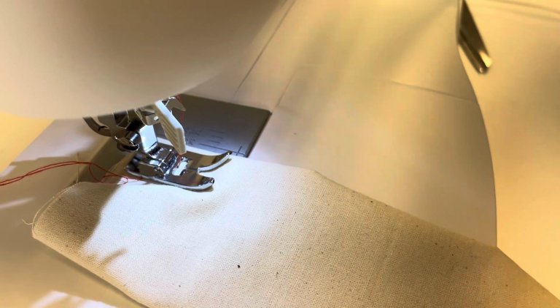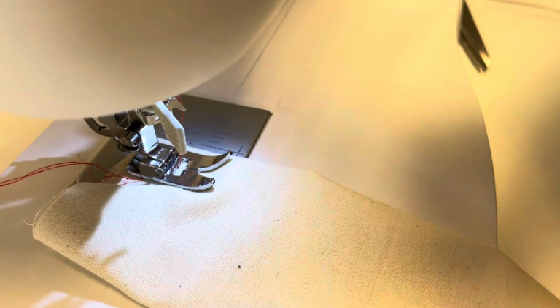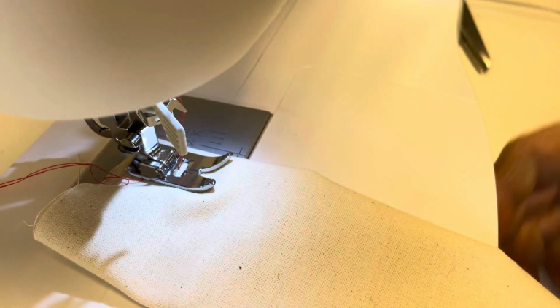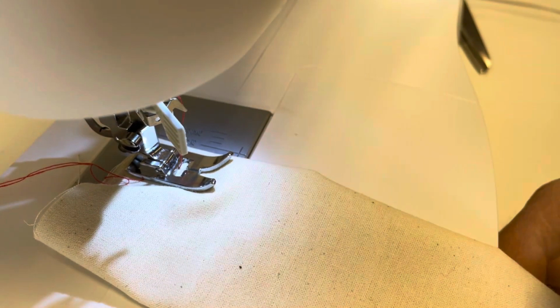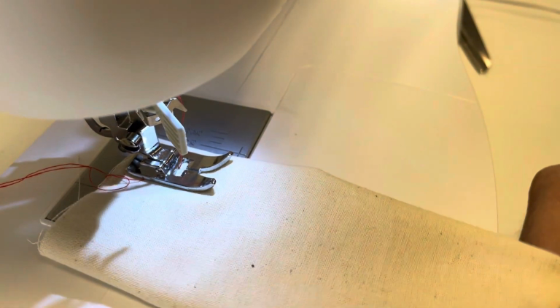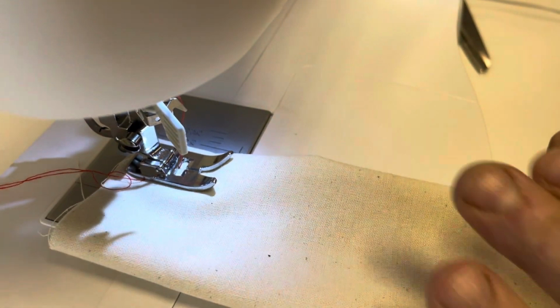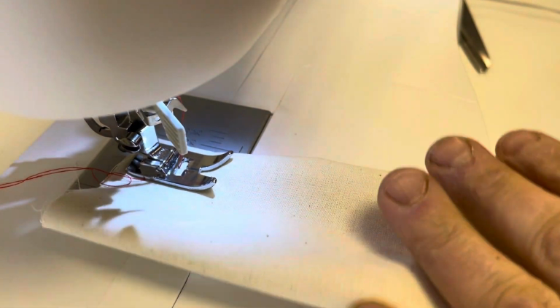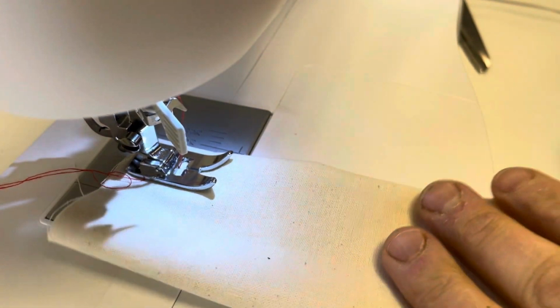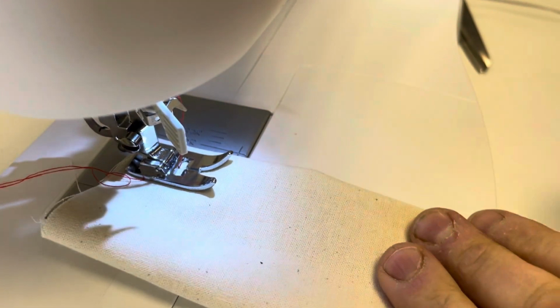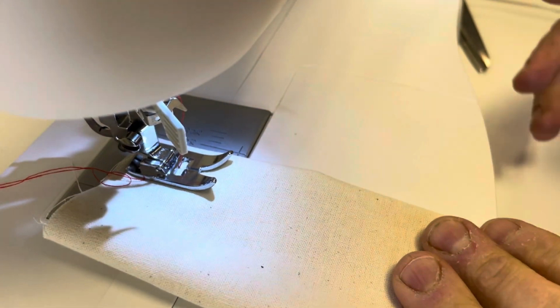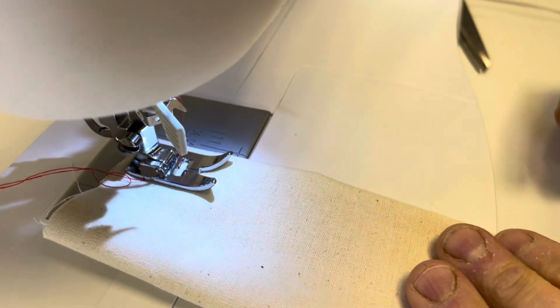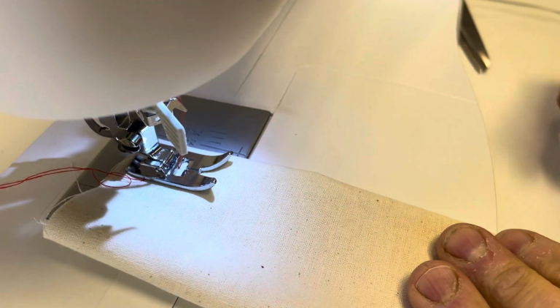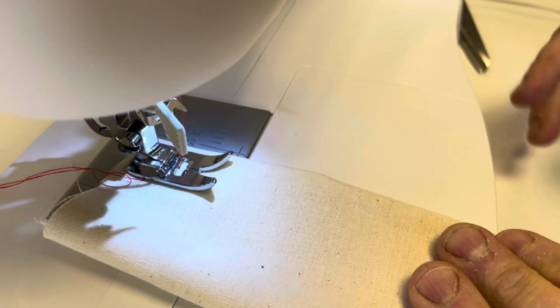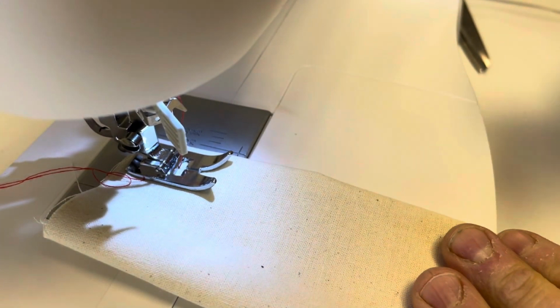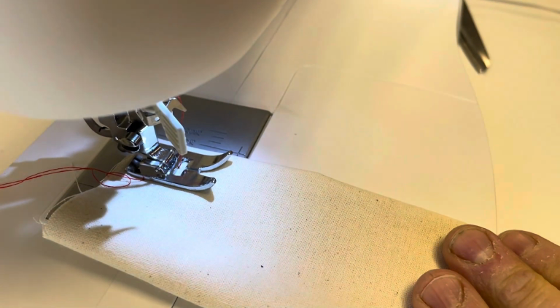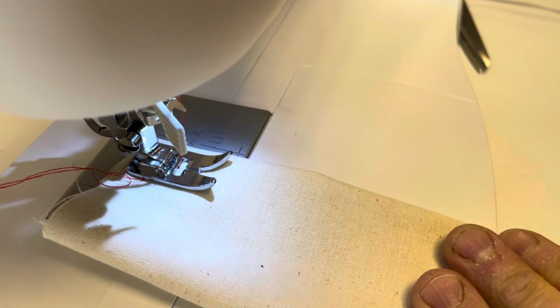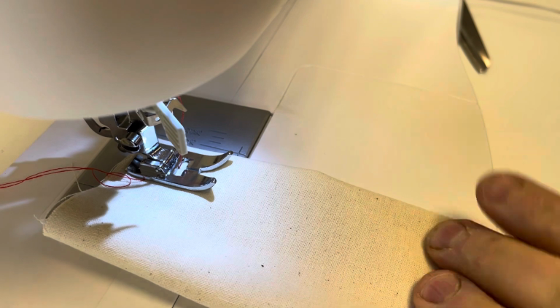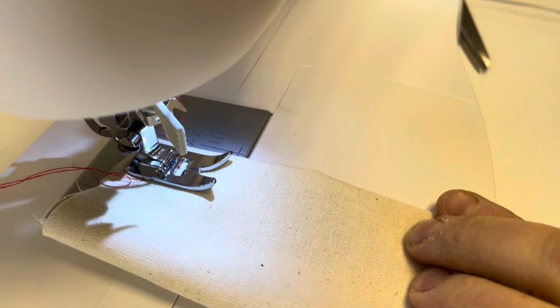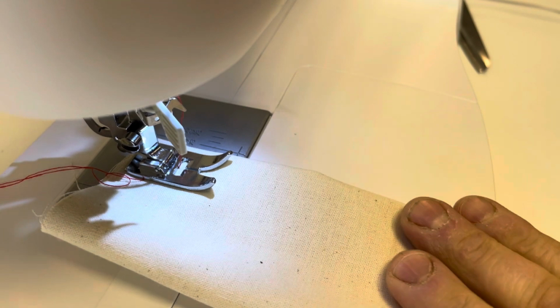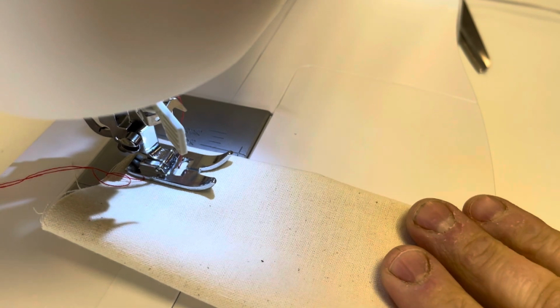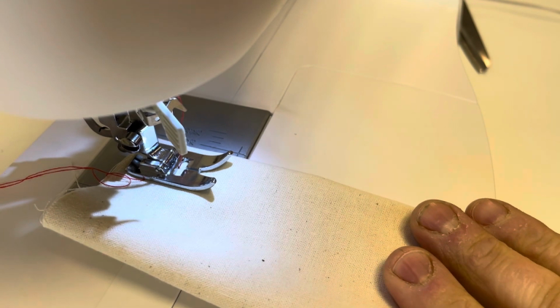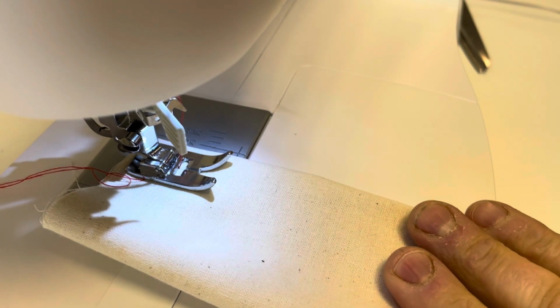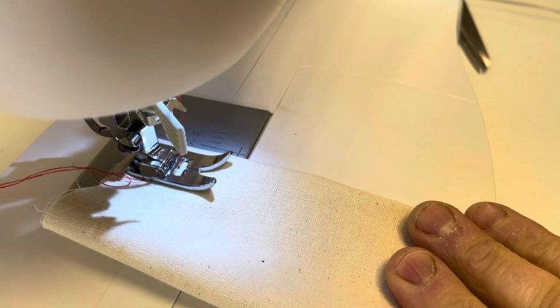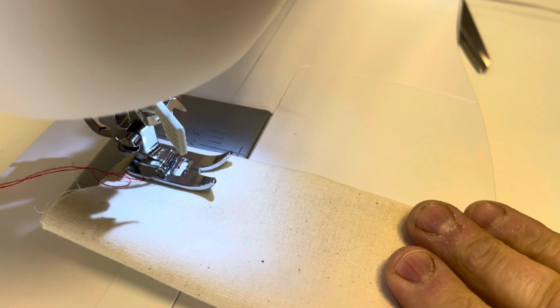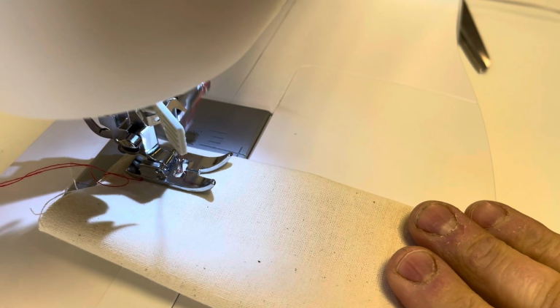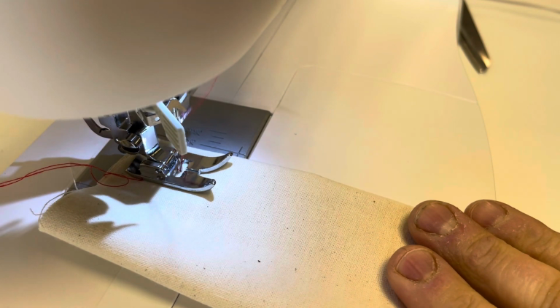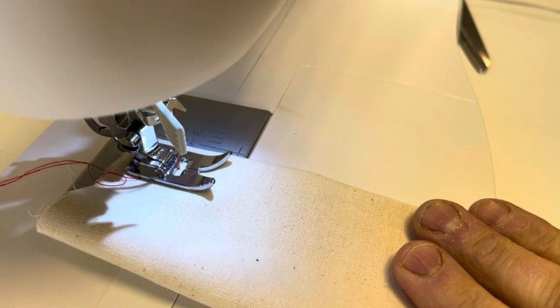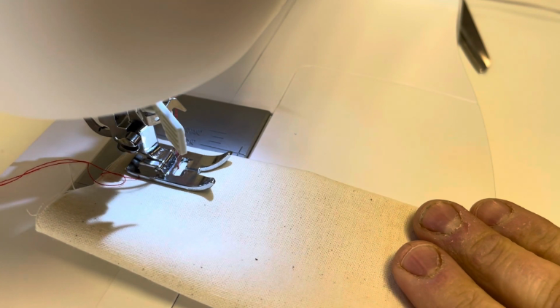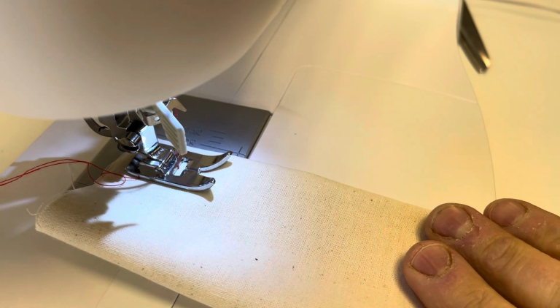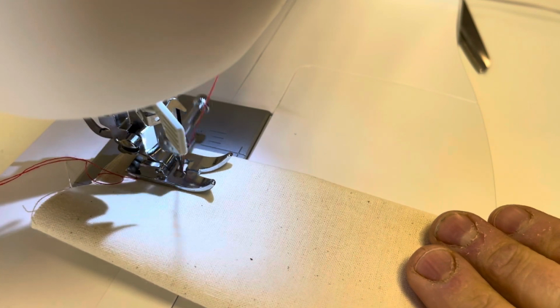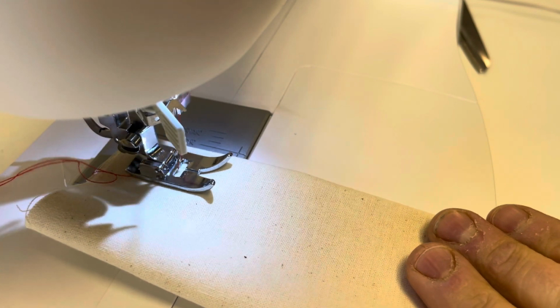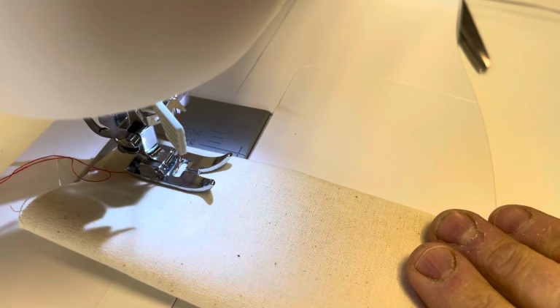So we'll just do some stitches, then we'll go through how to select stitches on the Singer C5-655. We'll just do a straight stitch for now.